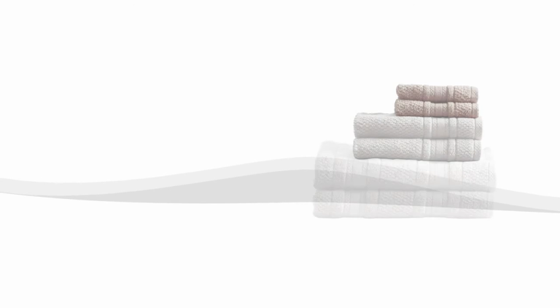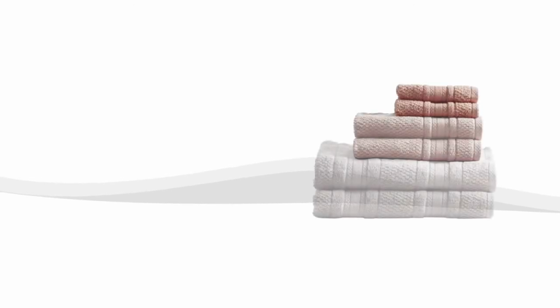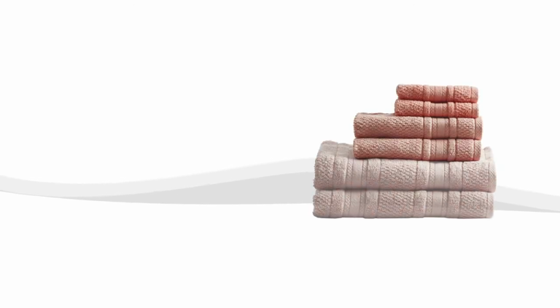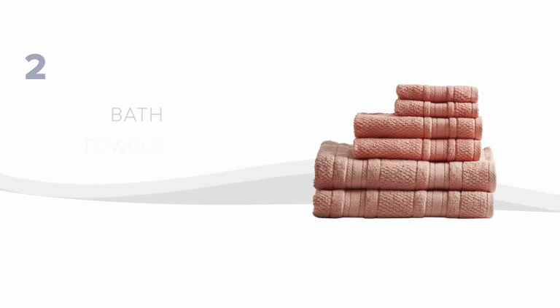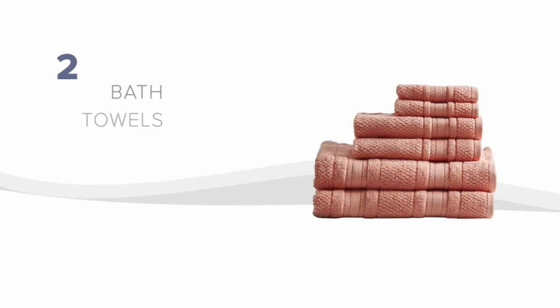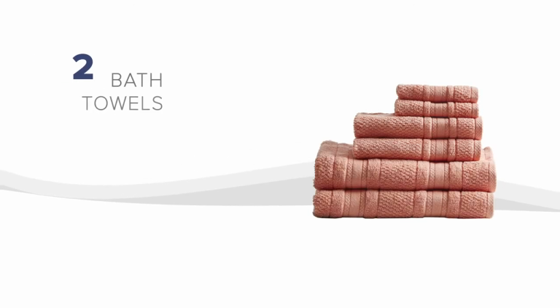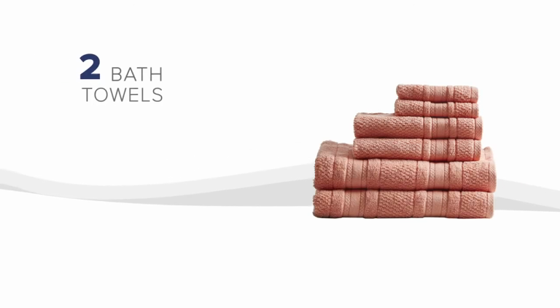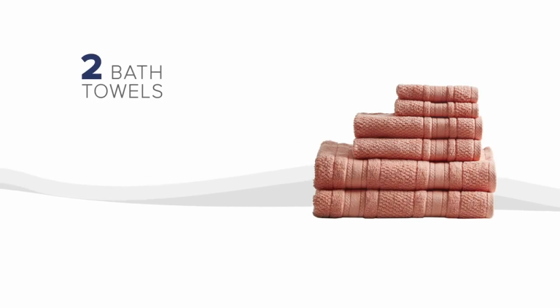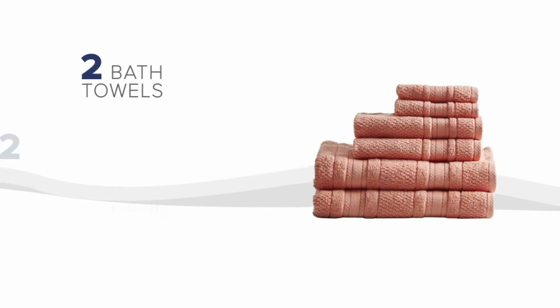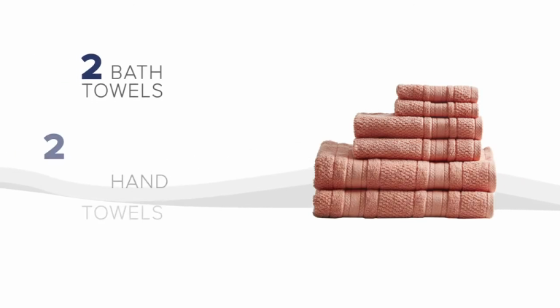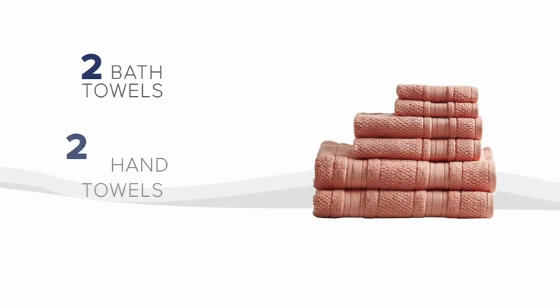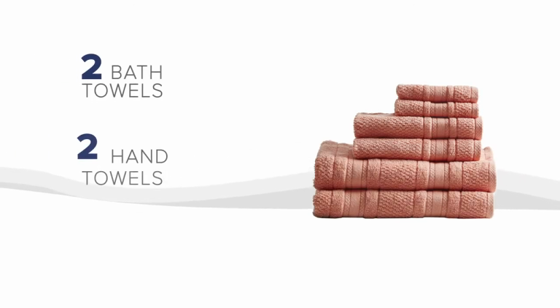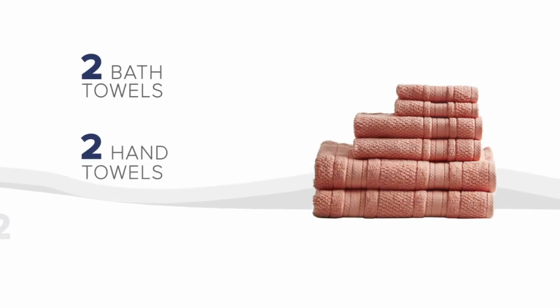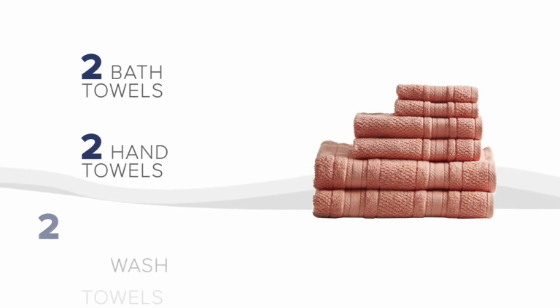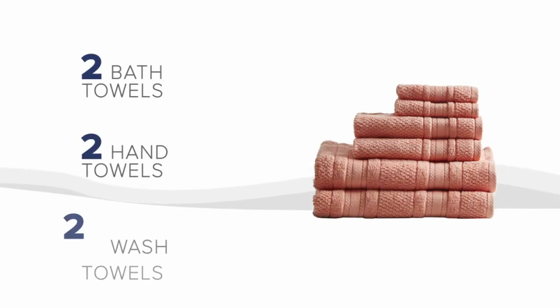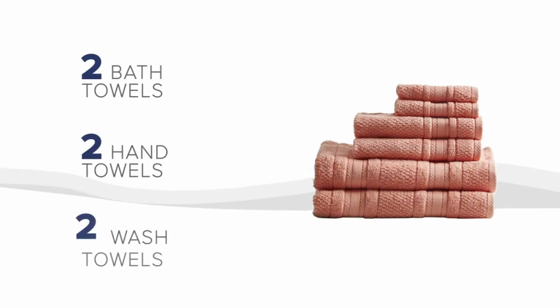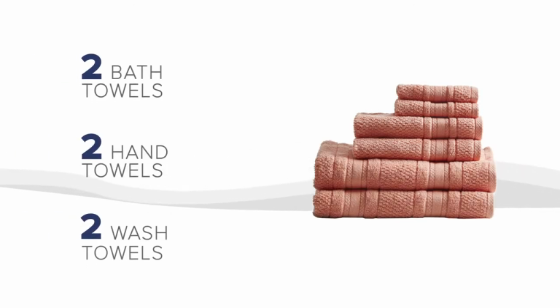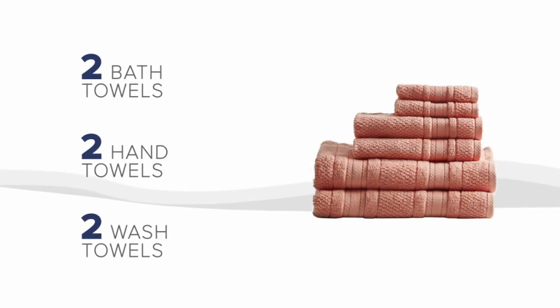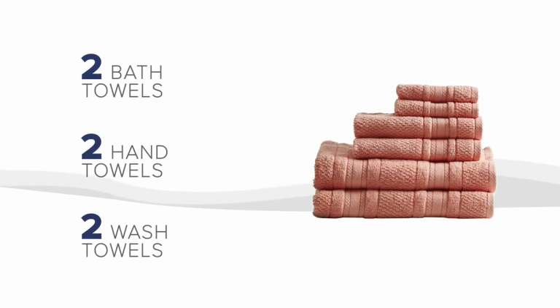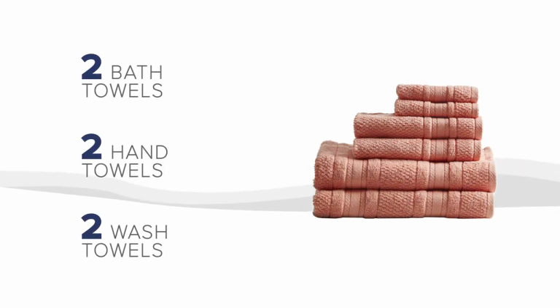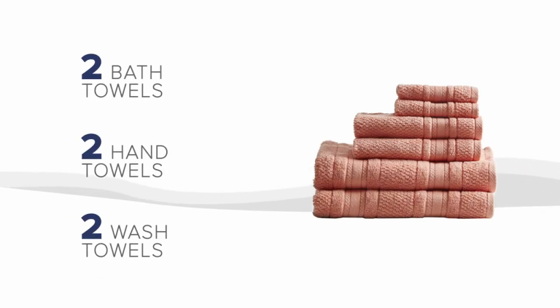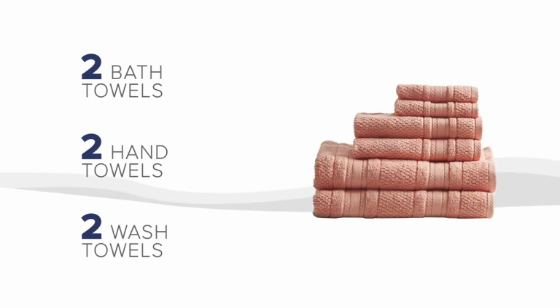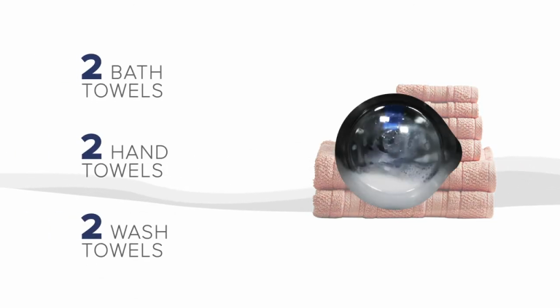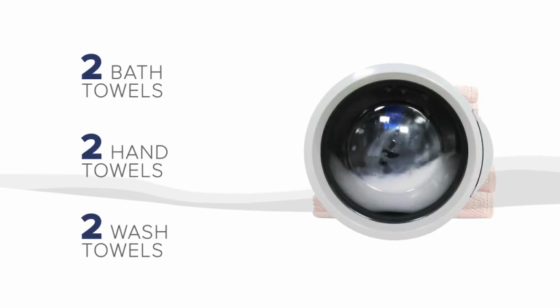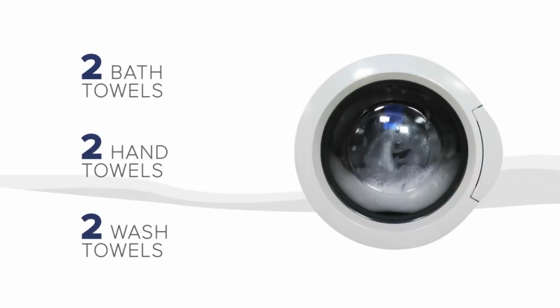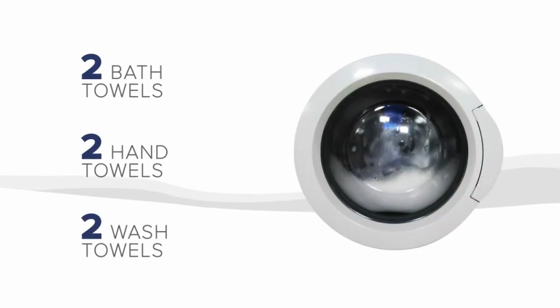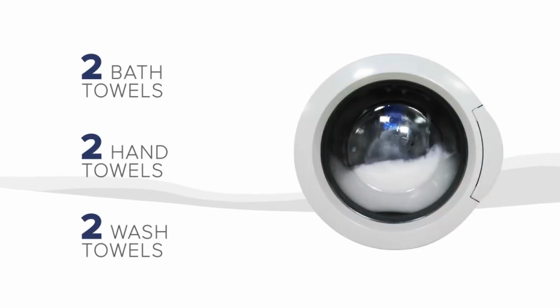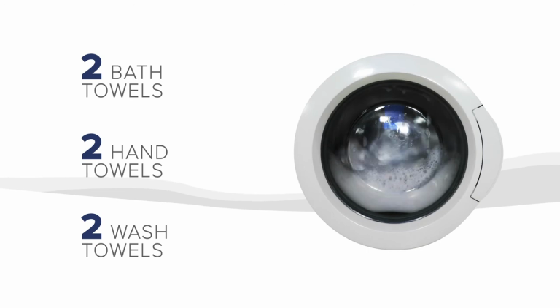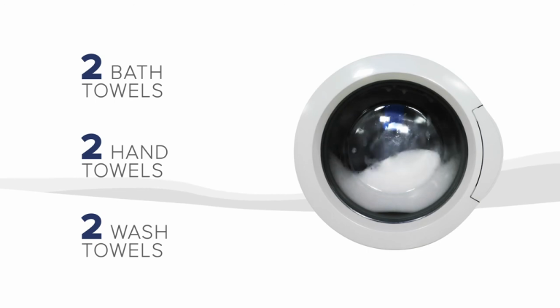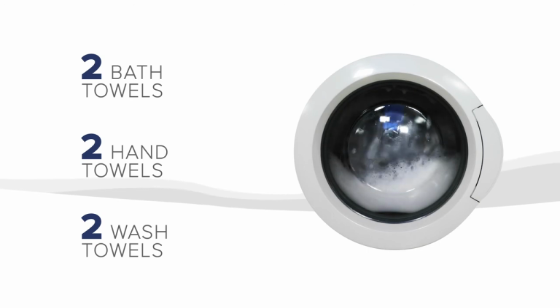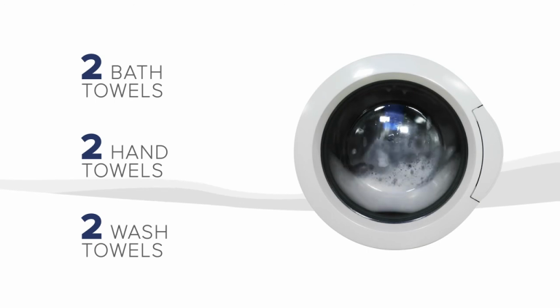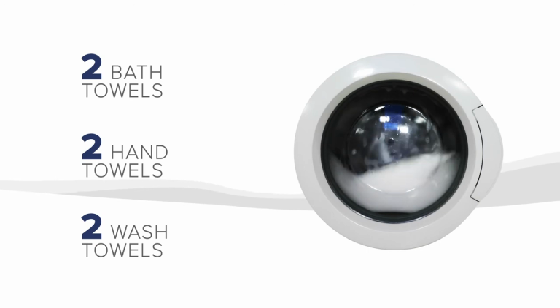The set includes two bath towels, two hand towels, and two wash towels, which are all machine washable for easy care.